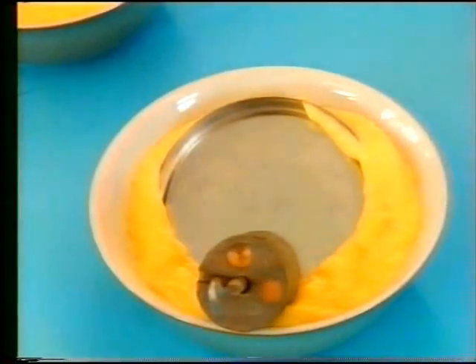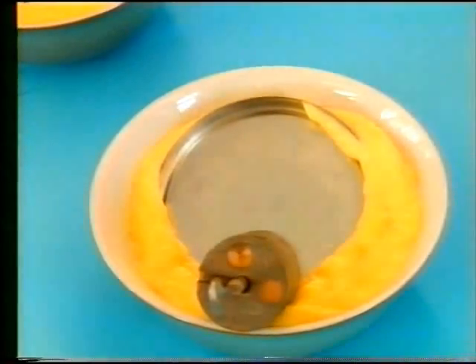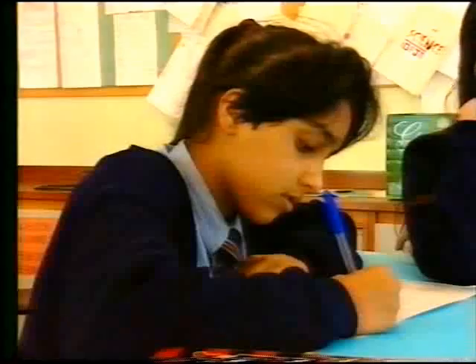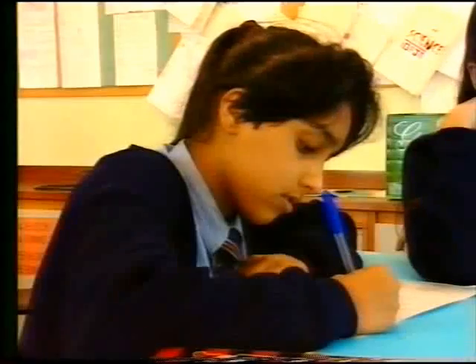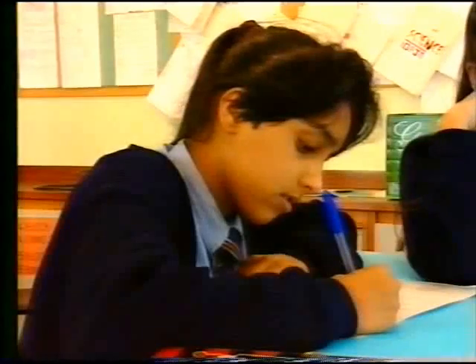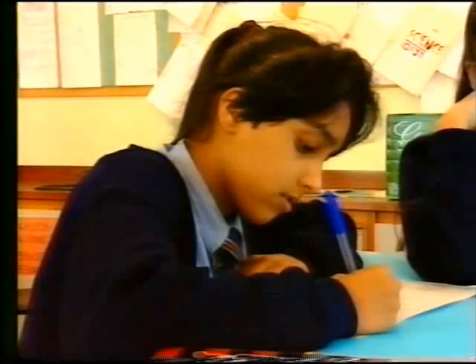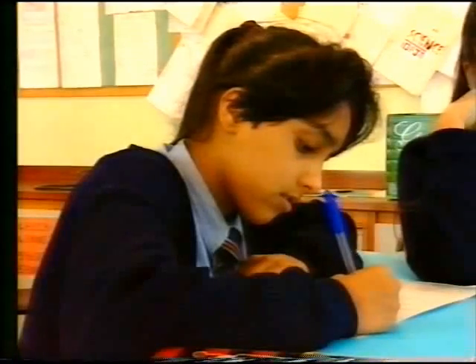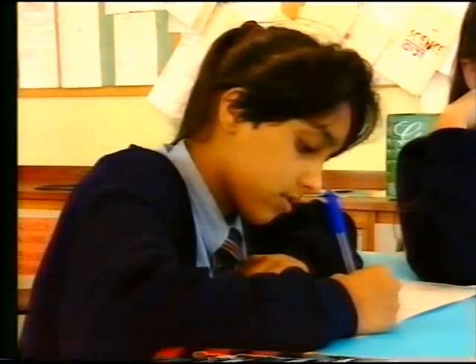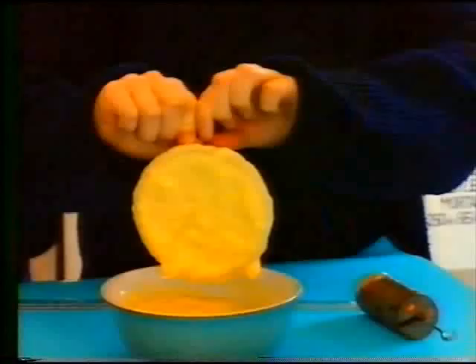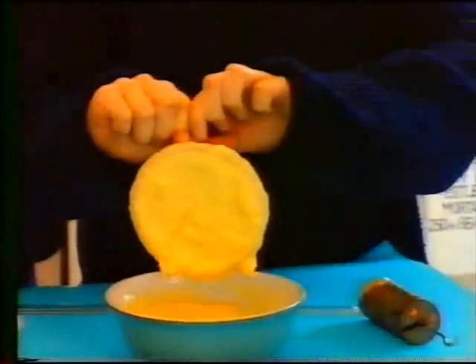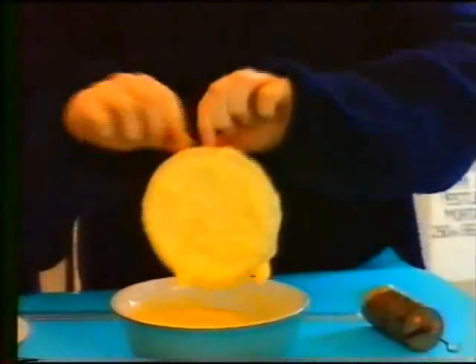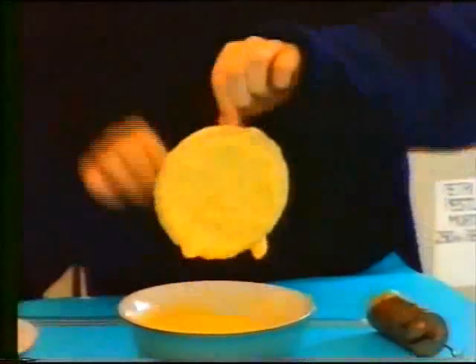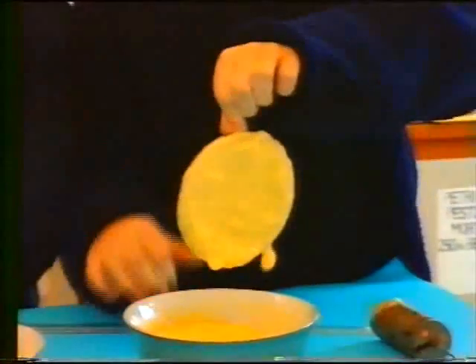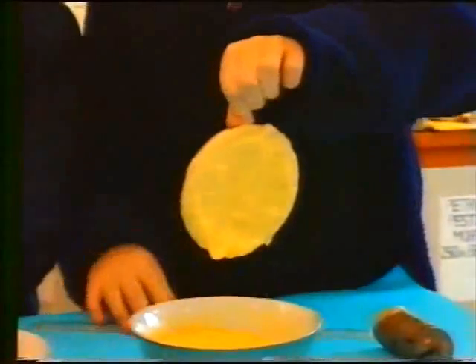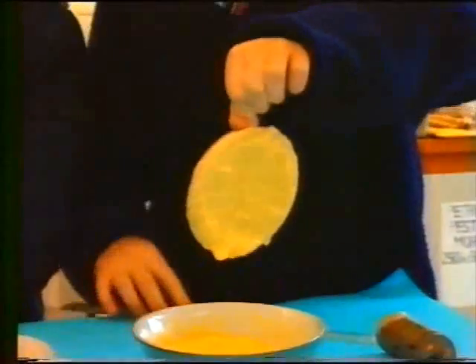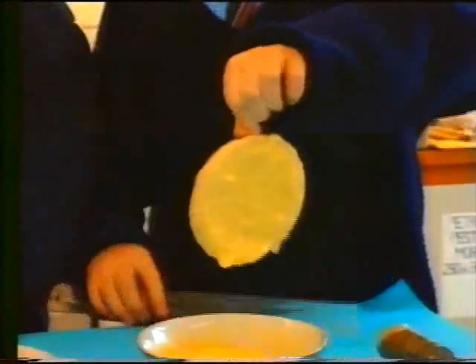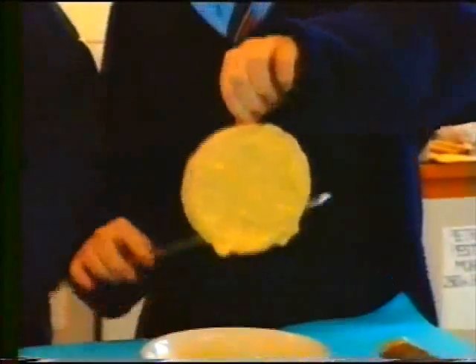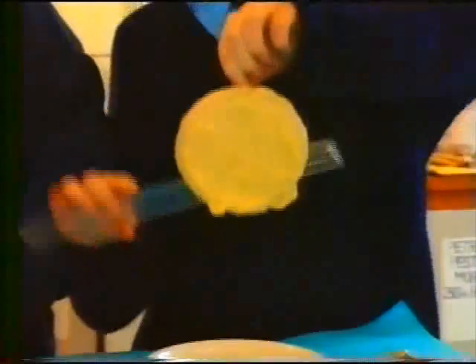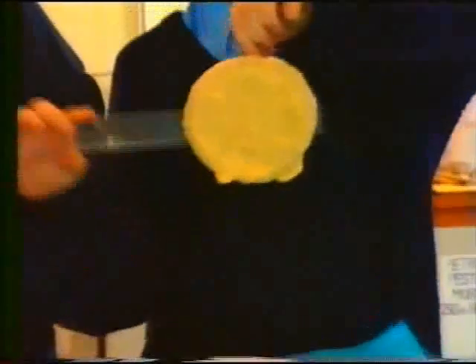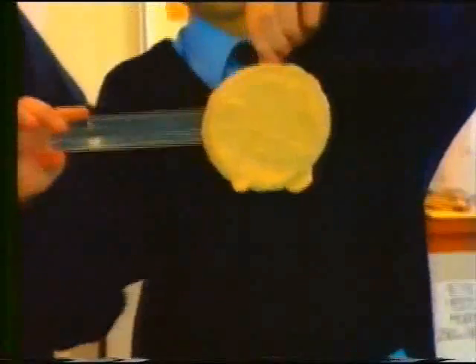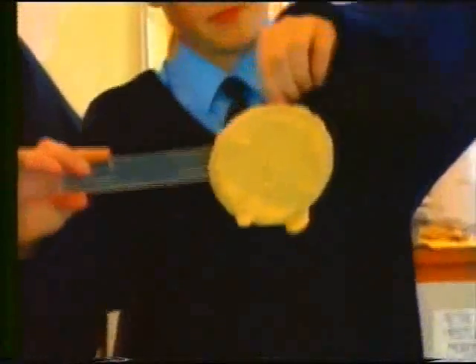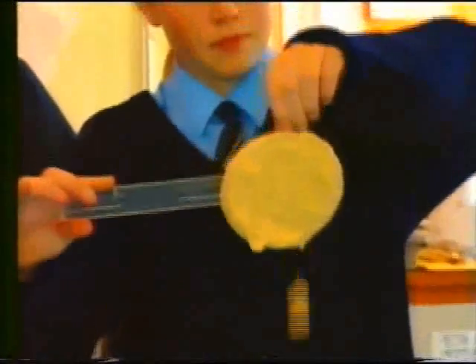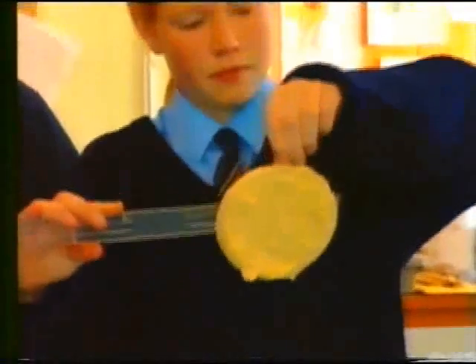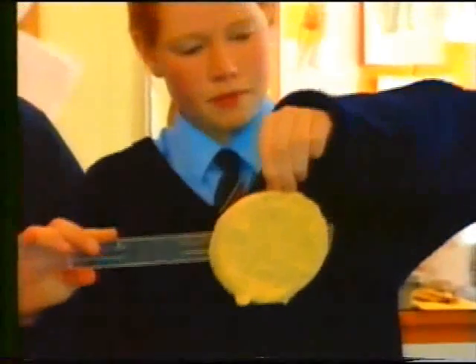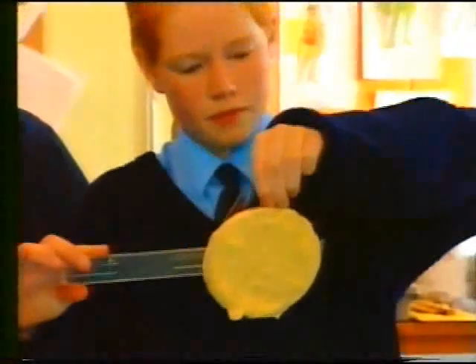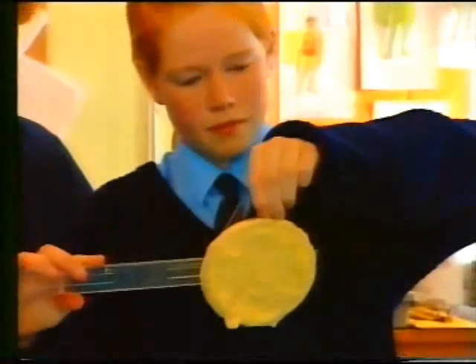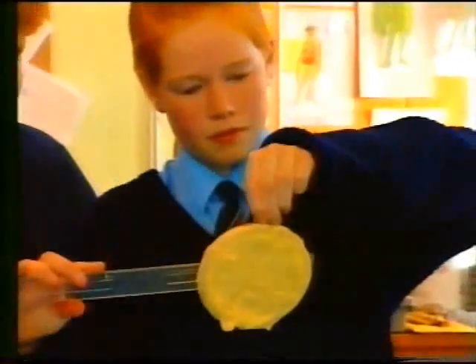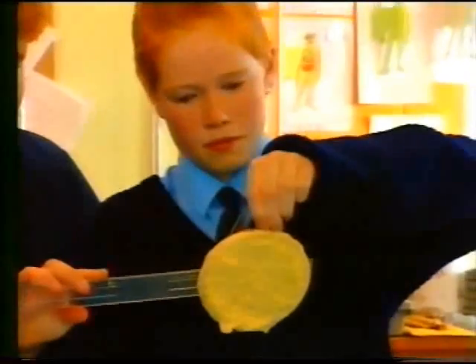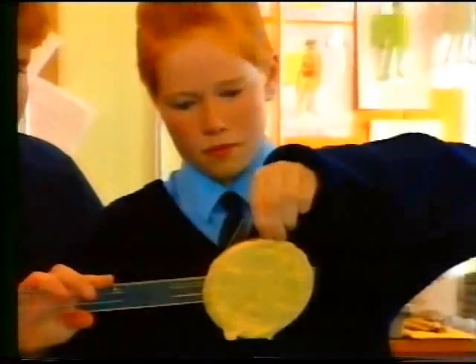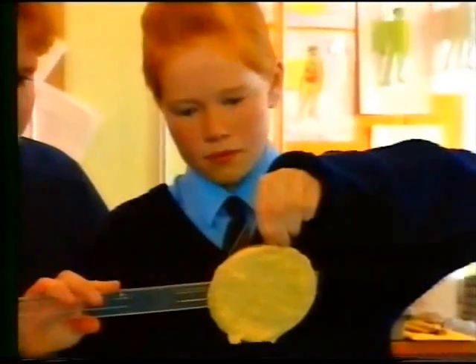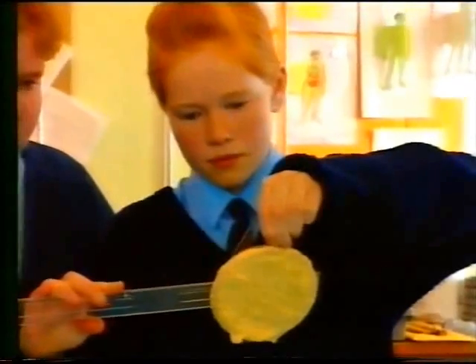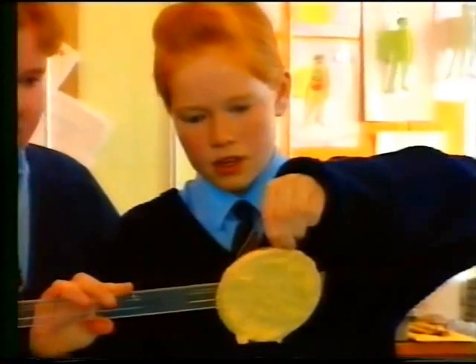How much pressure could your school custard take? How exactly would you work out the pressure on the skin?